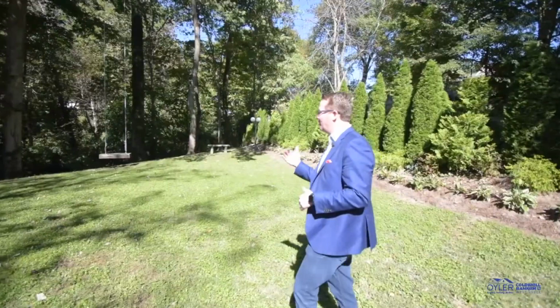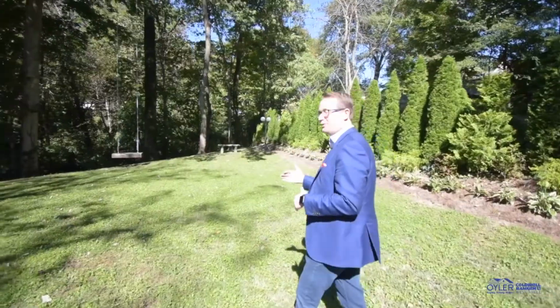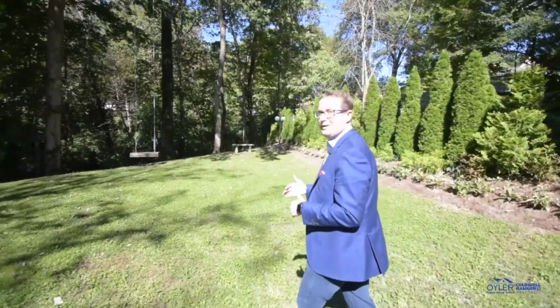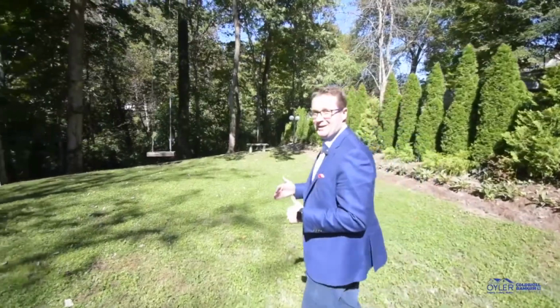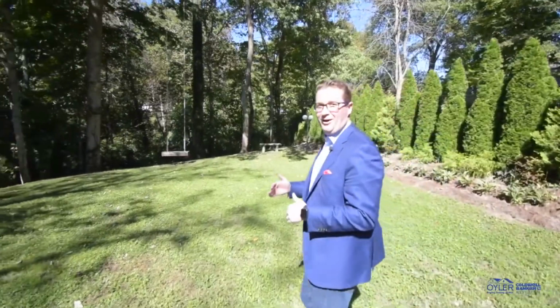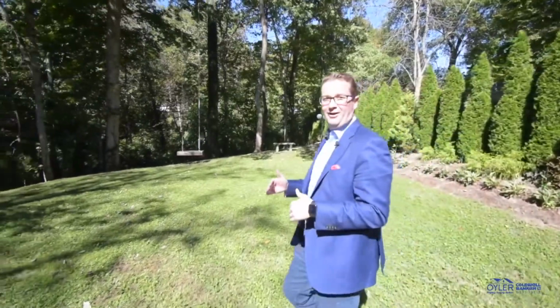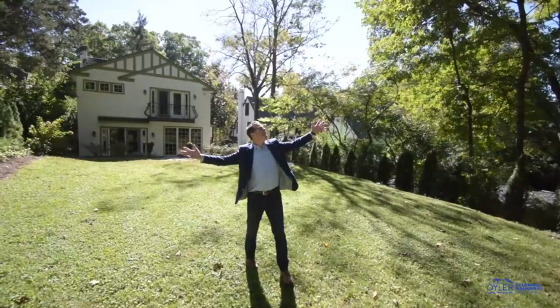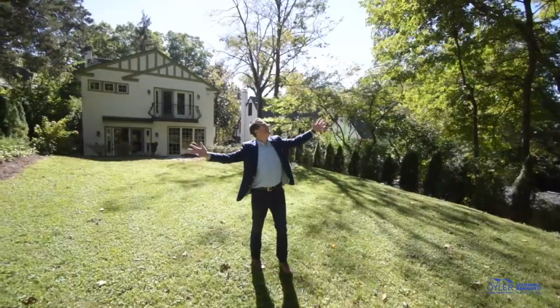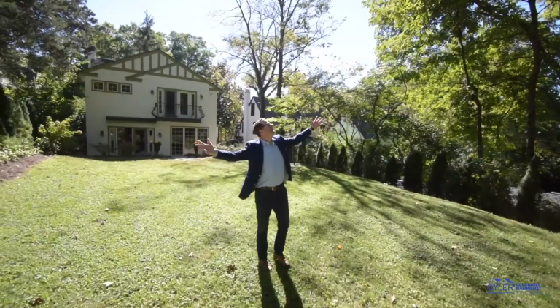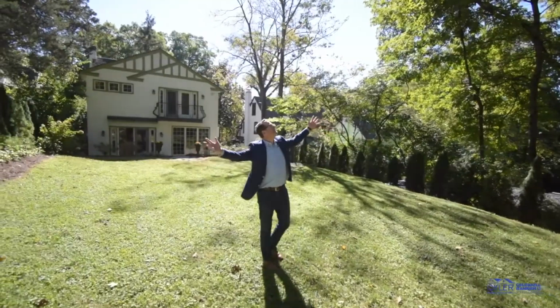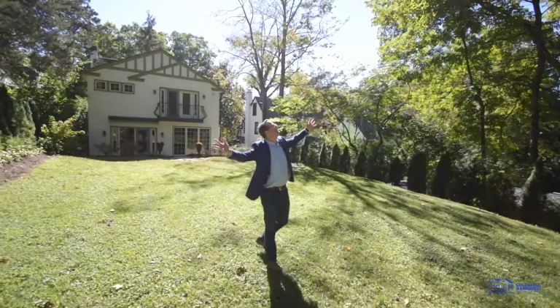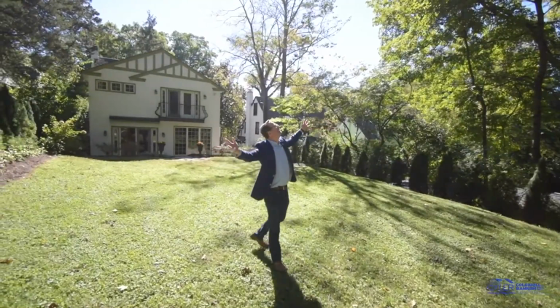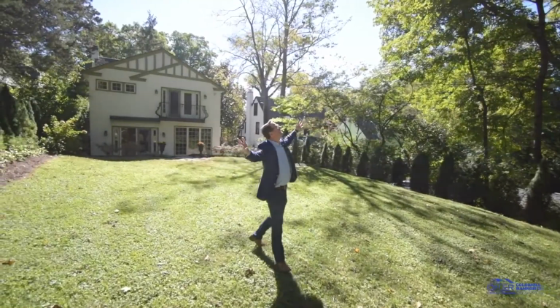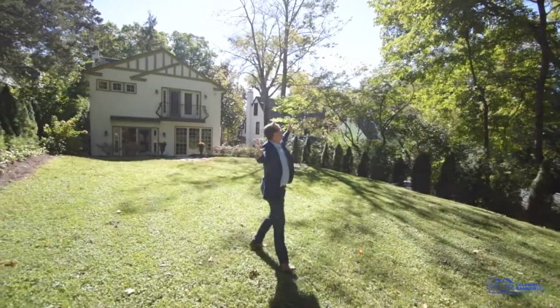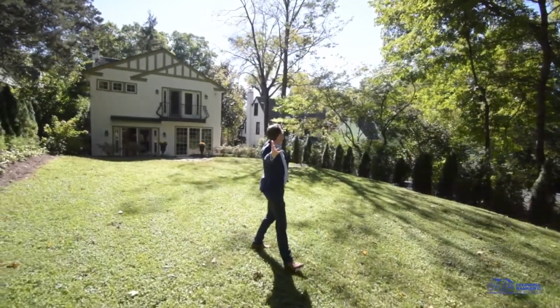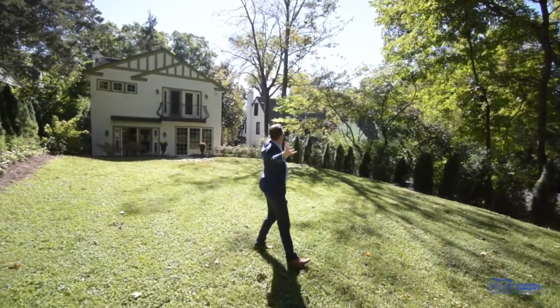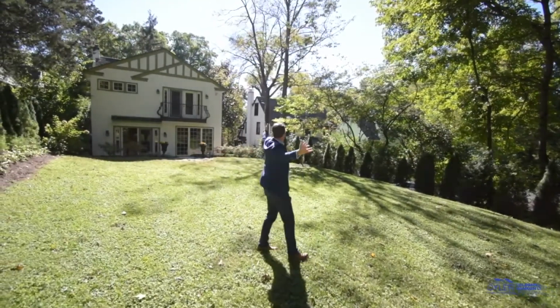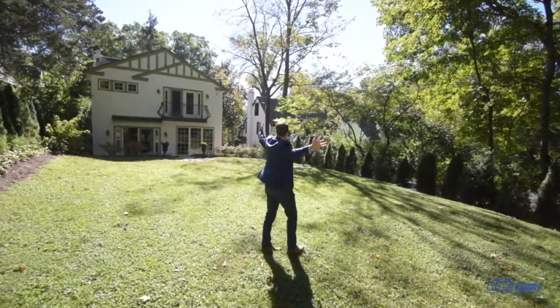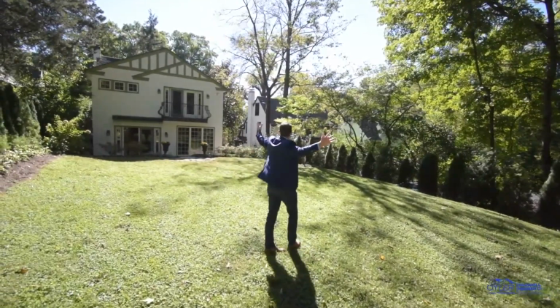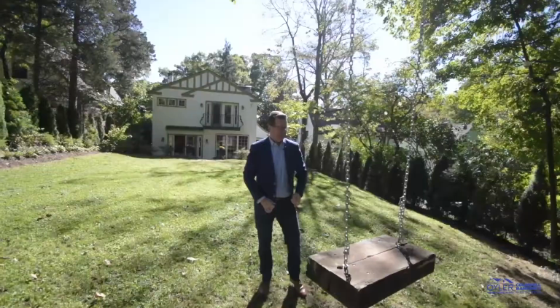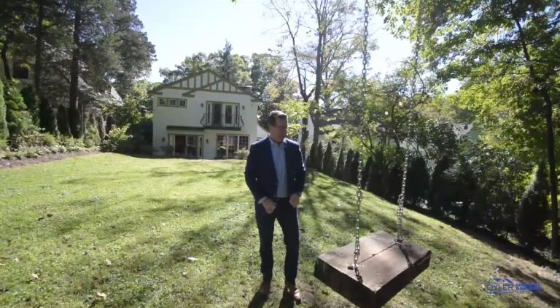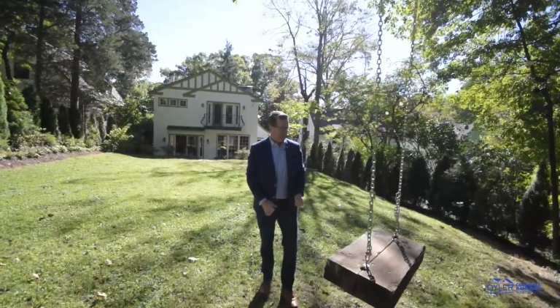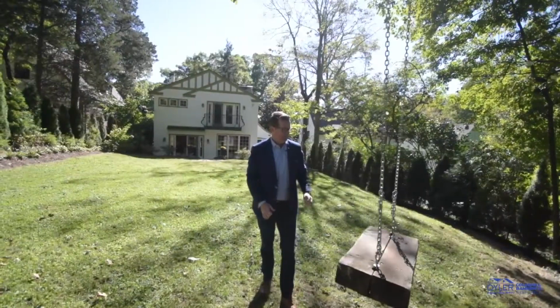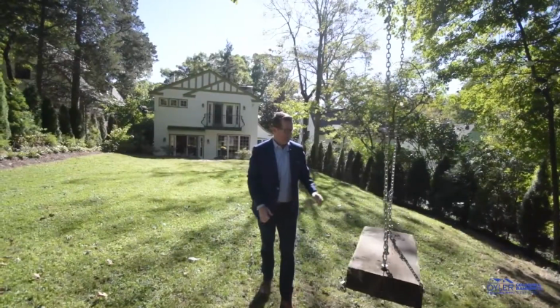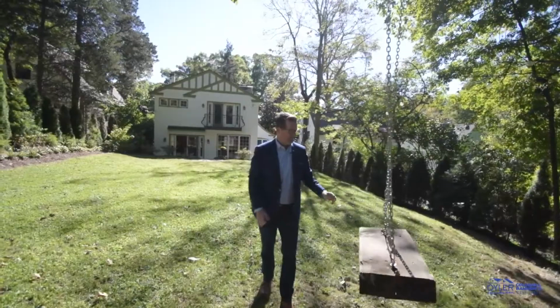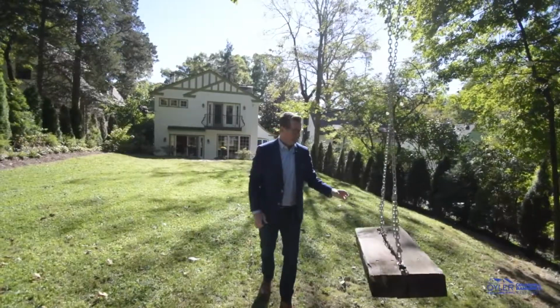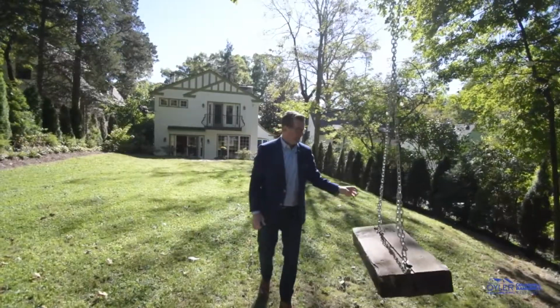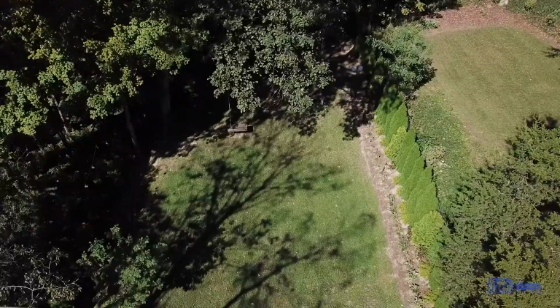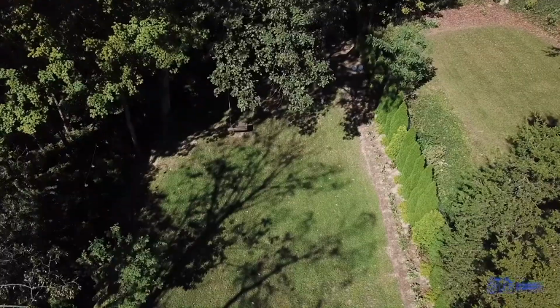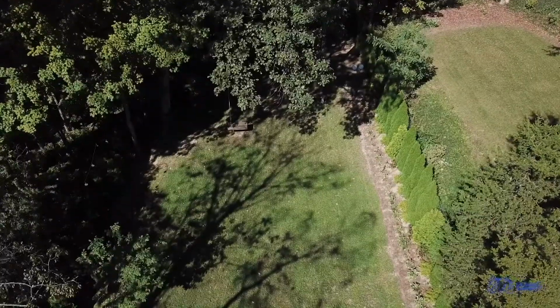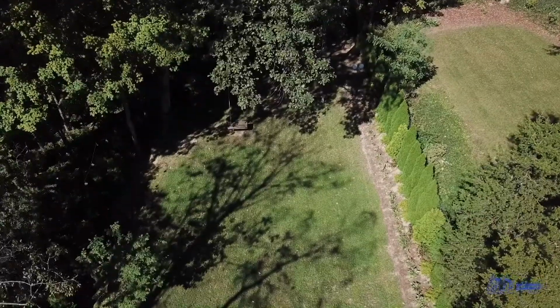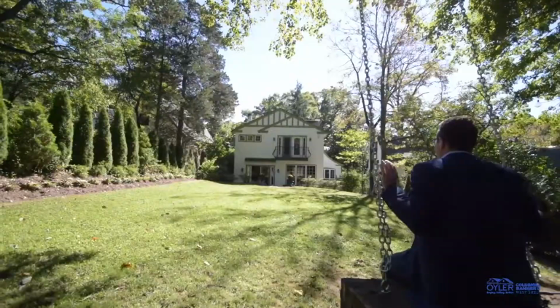Your dream backyard is back here. It's an awesome, awesome backyard that is so hard to find in Mount Lookout.